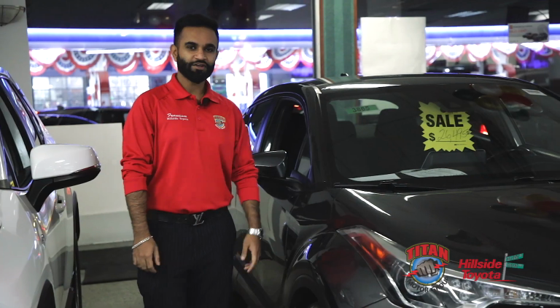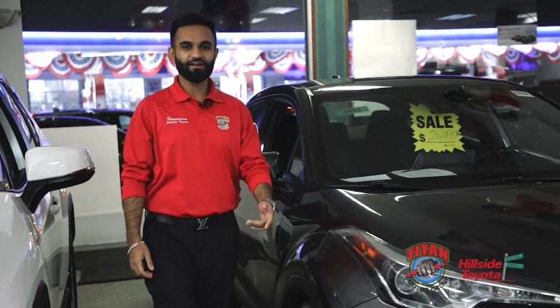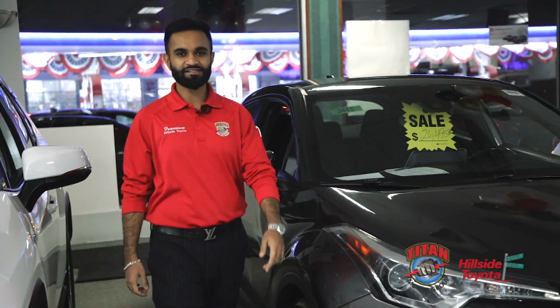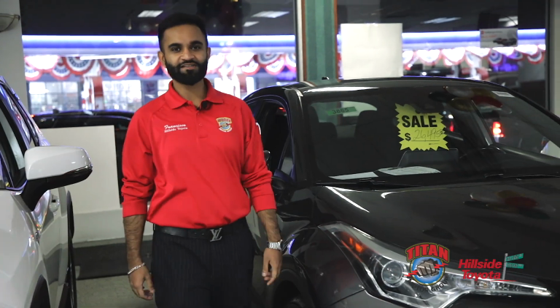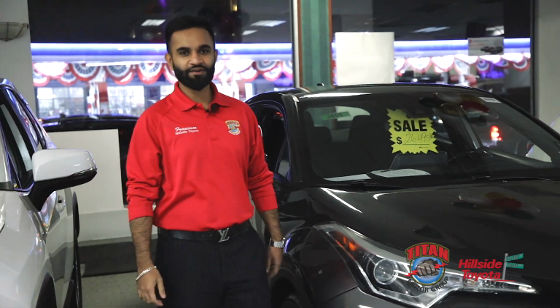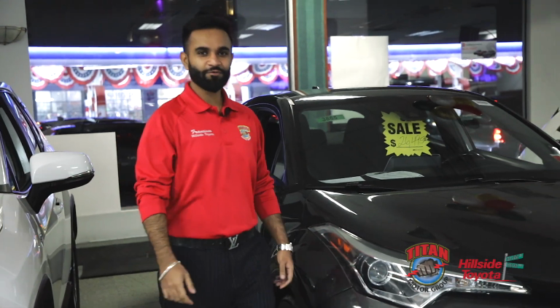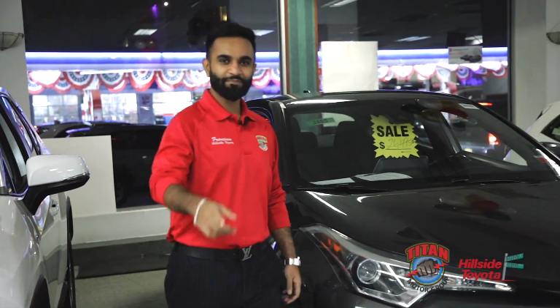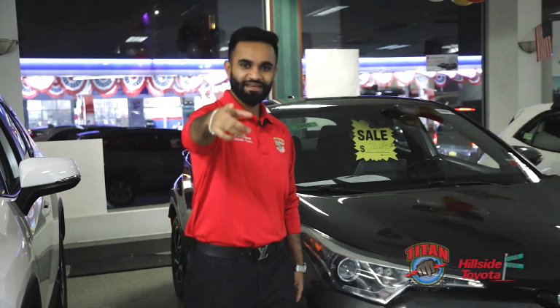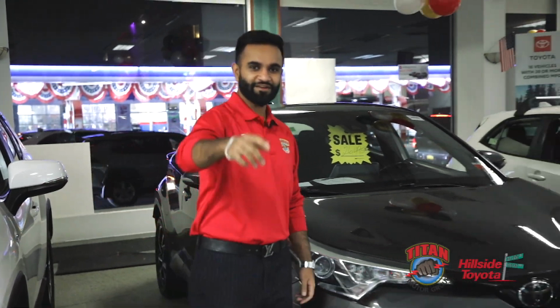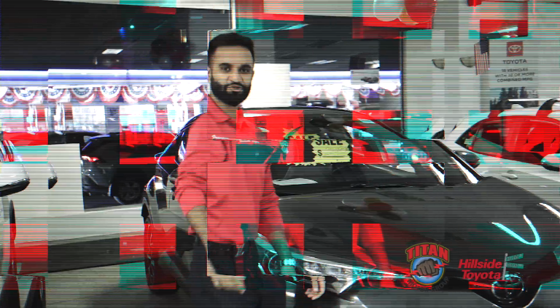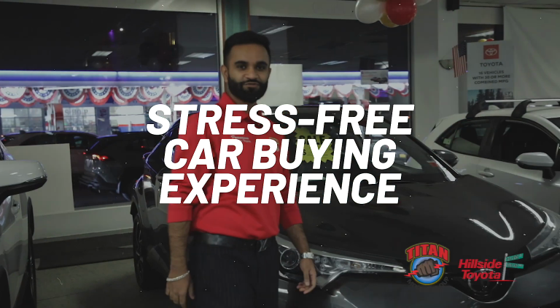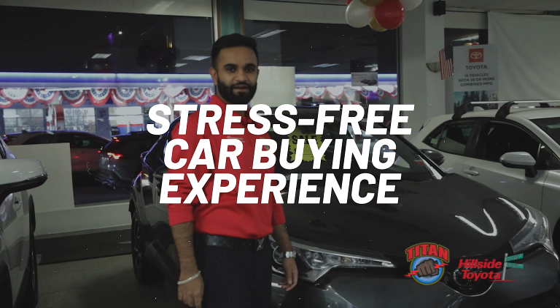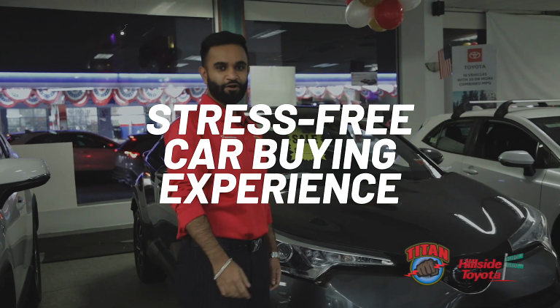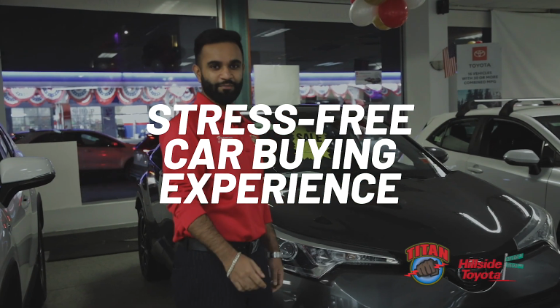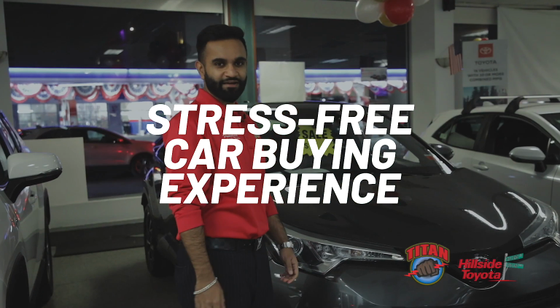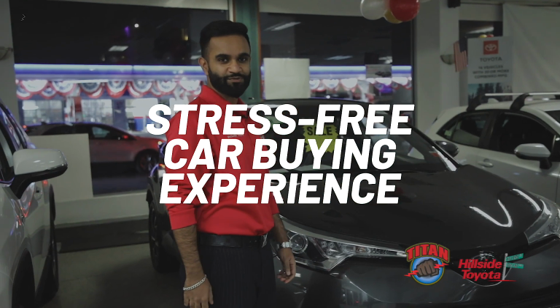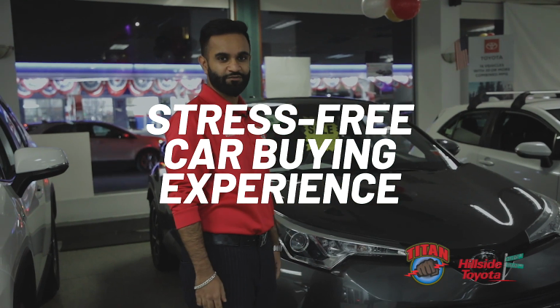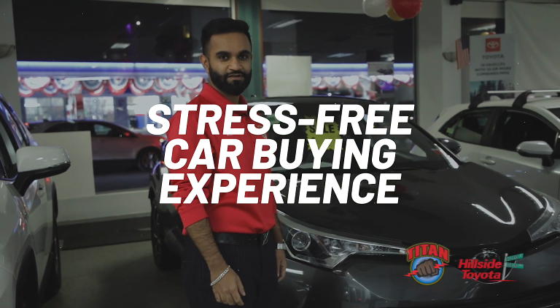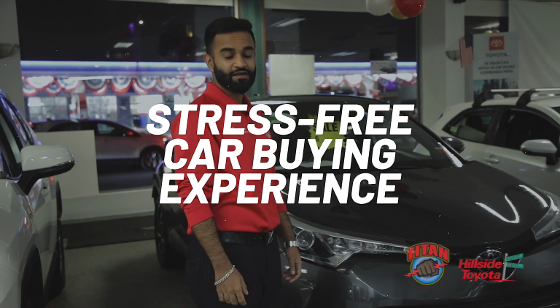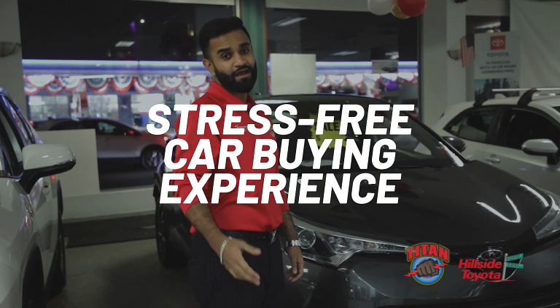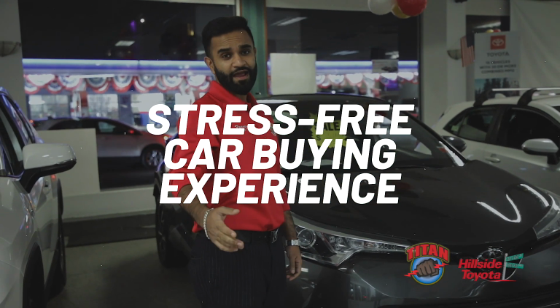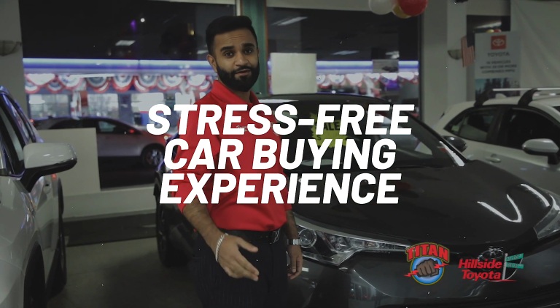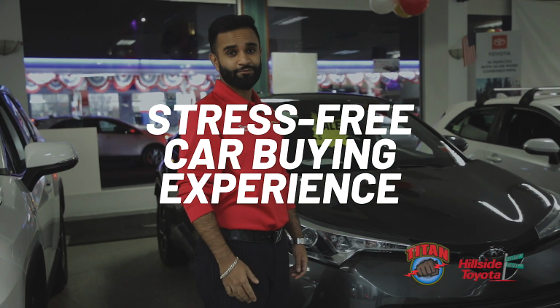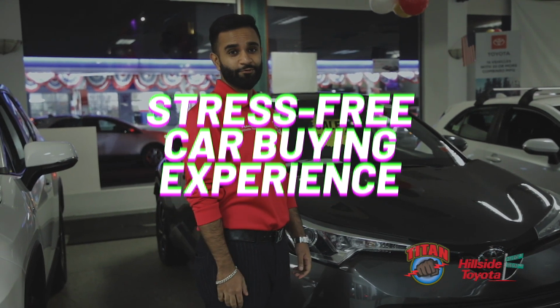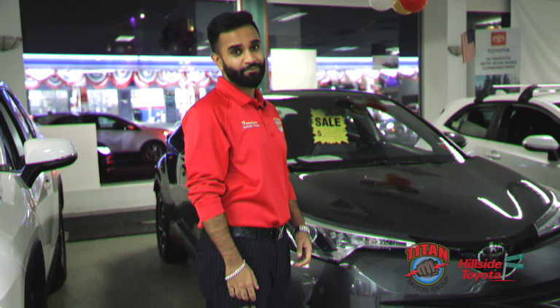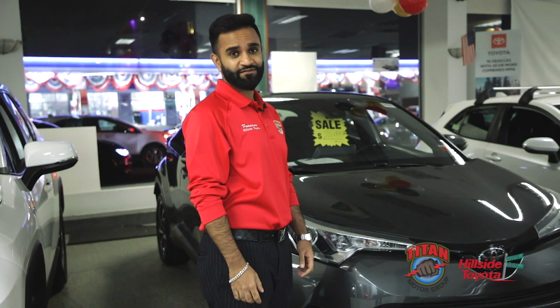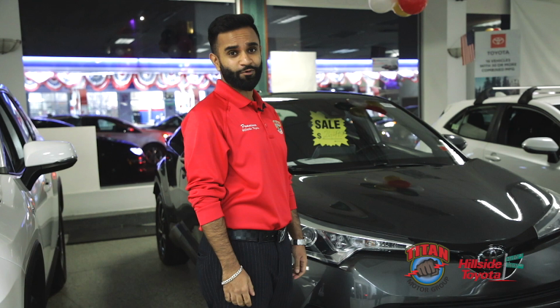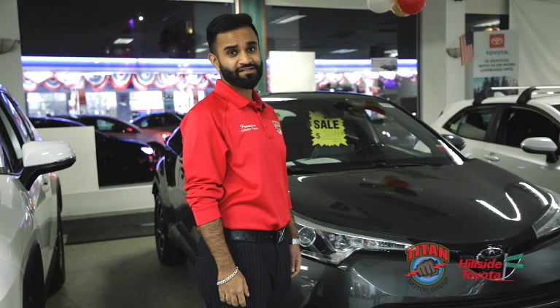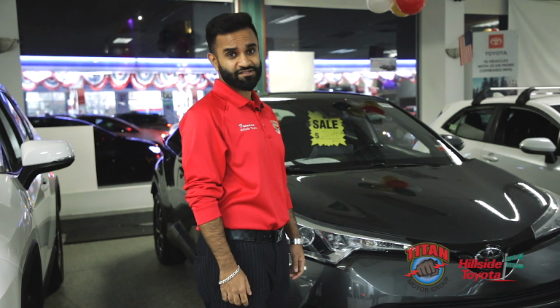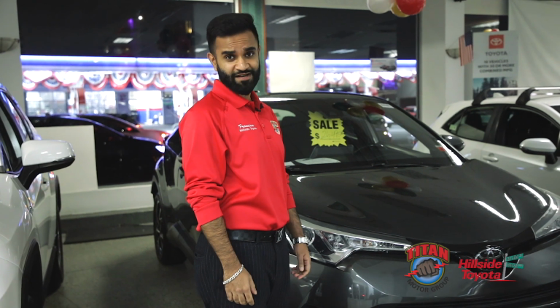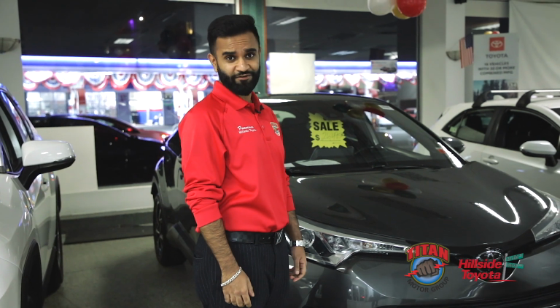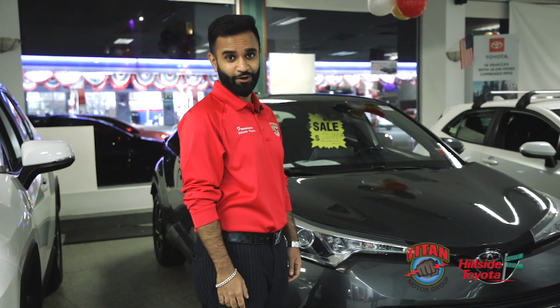Here at Hillside Toyota, we believe in a stress-free car buying experience and we believe that one size does not fit all.